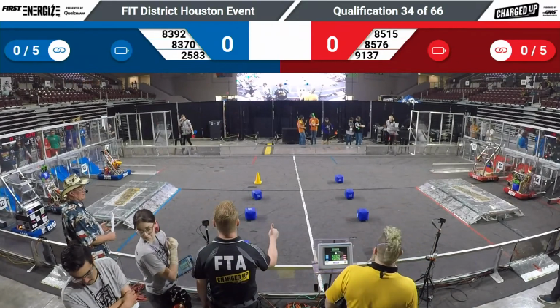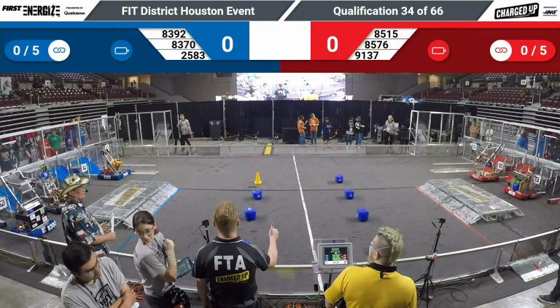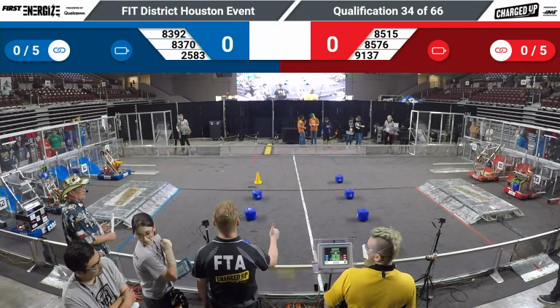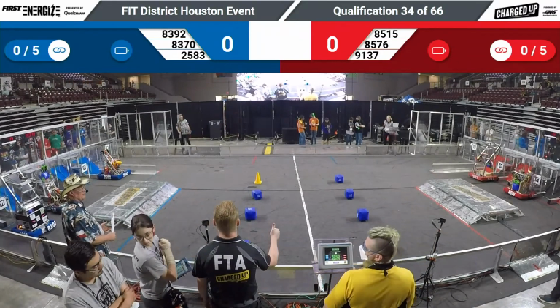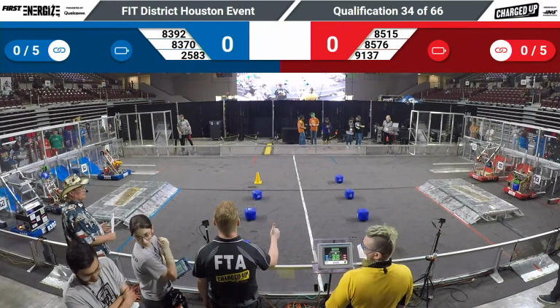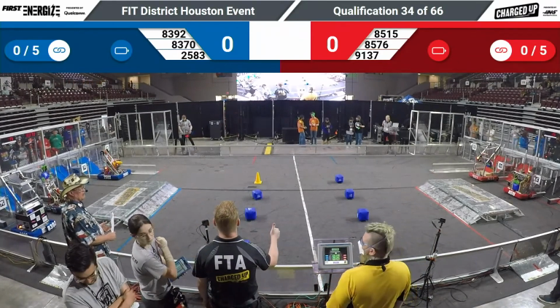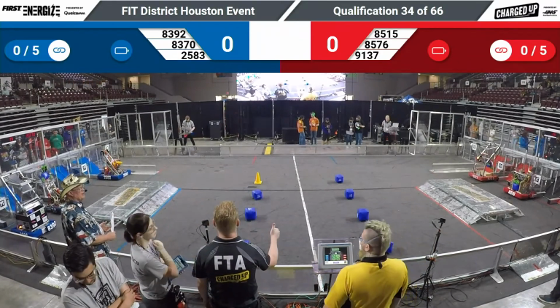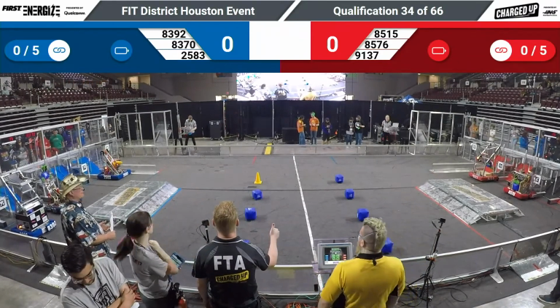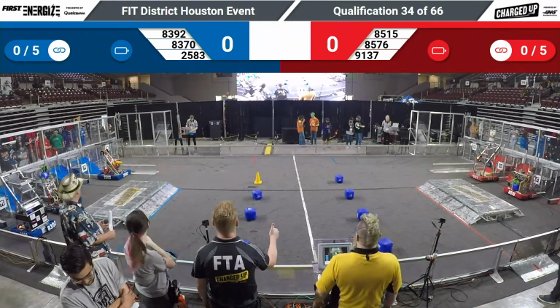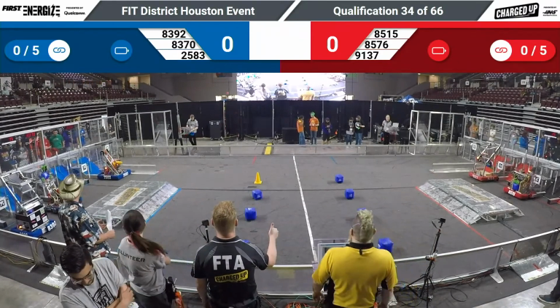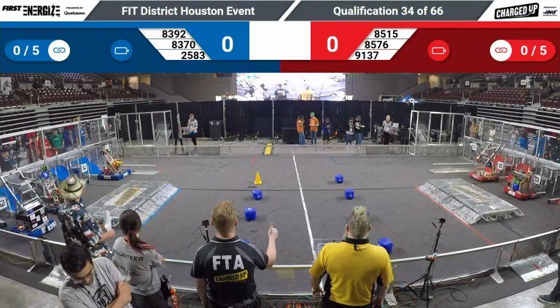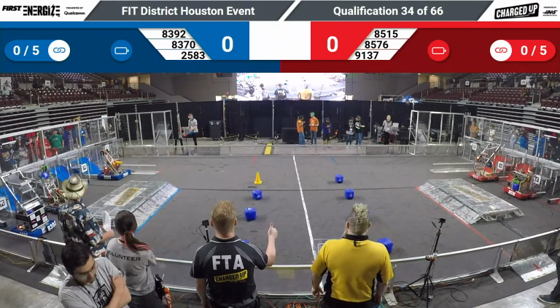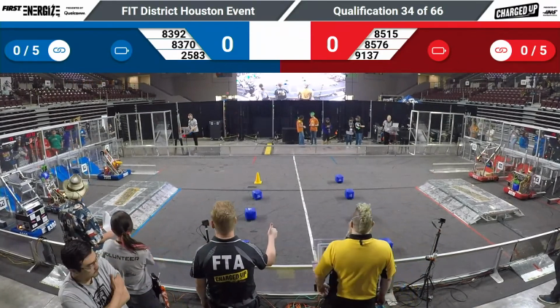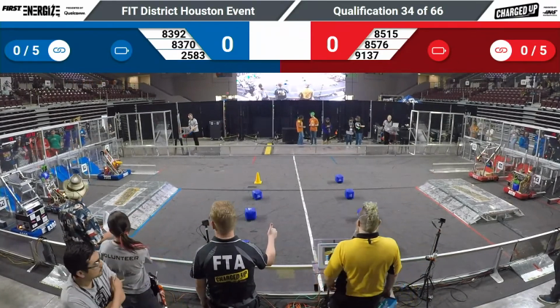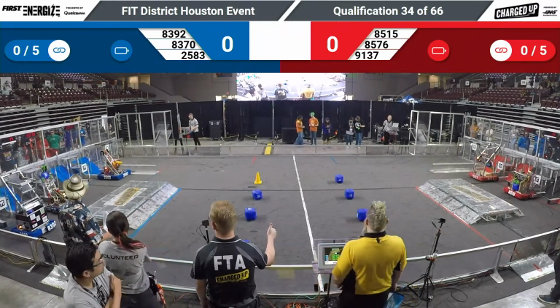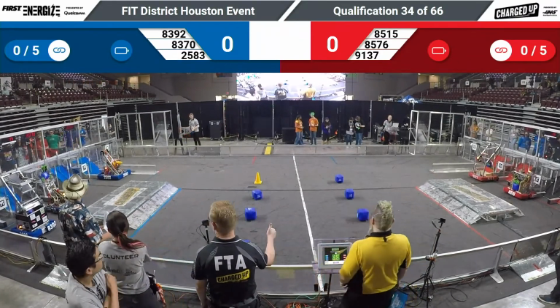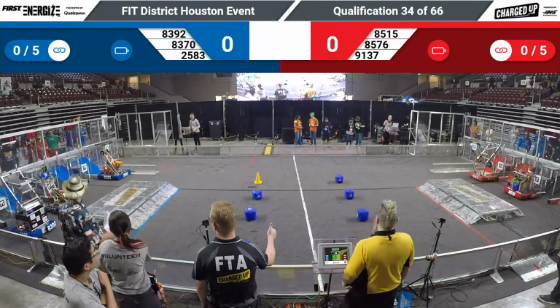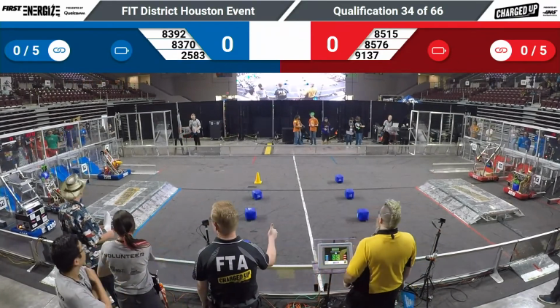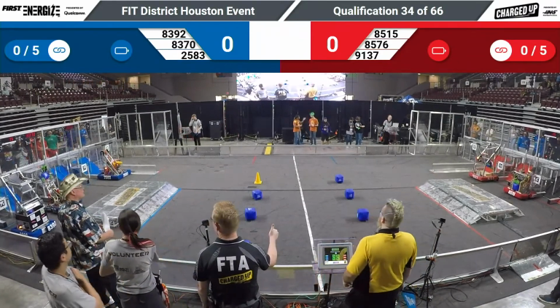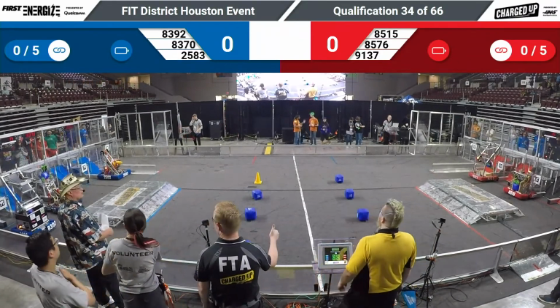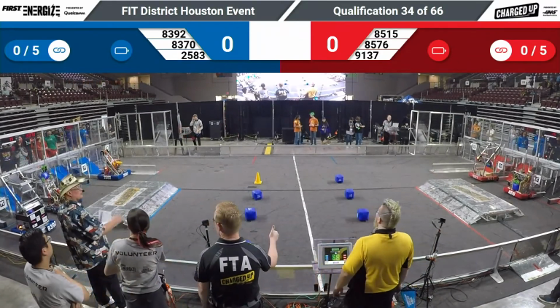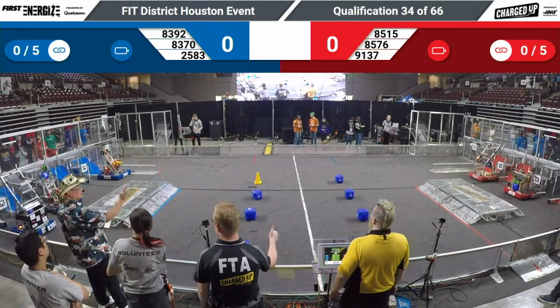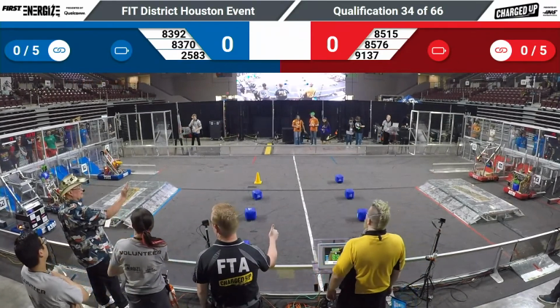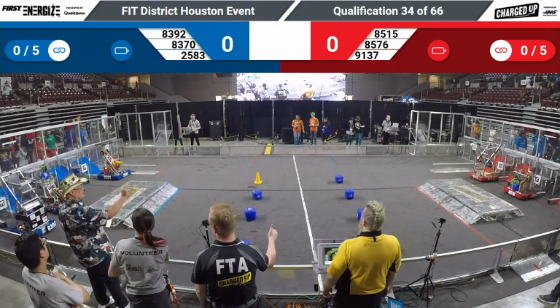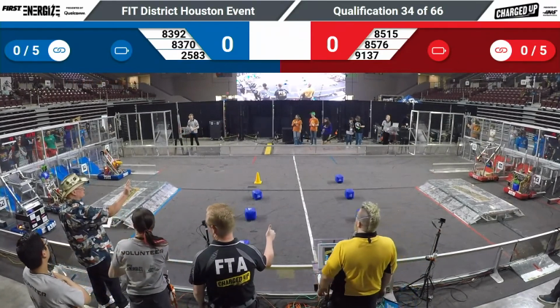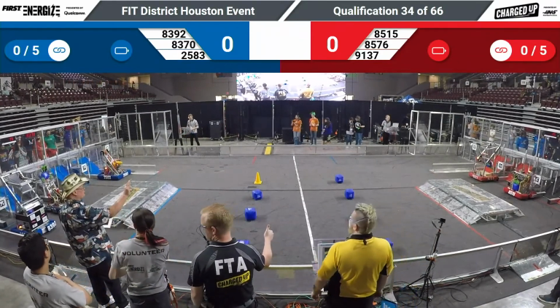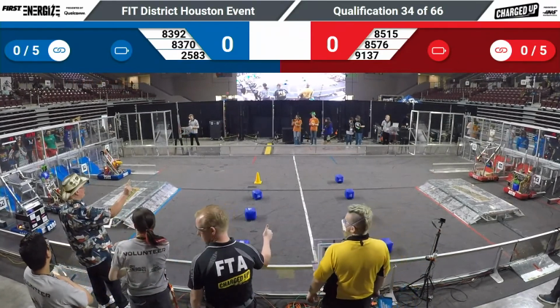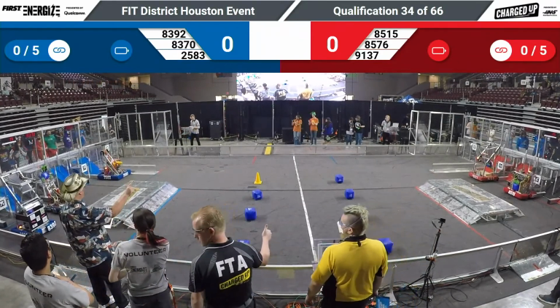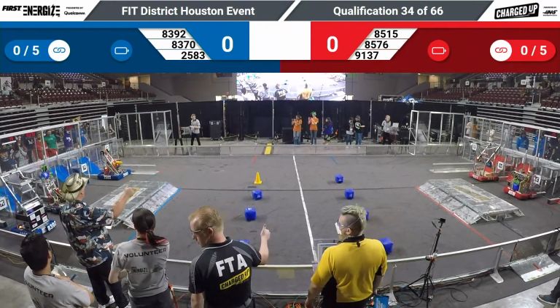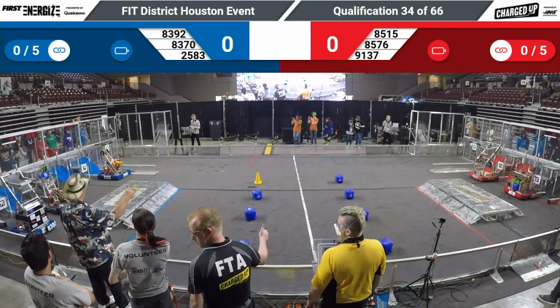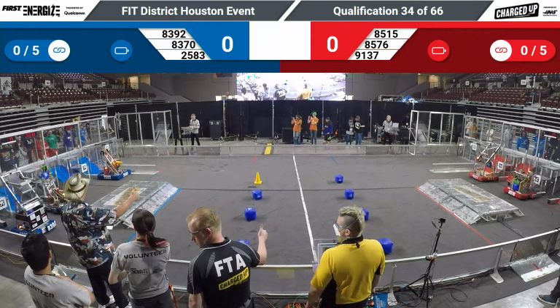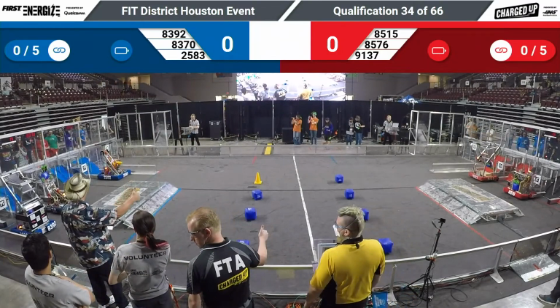We have thumbs up, drivers behind the line. 3, 2, 1, go!